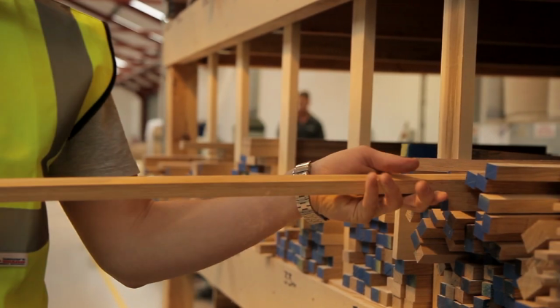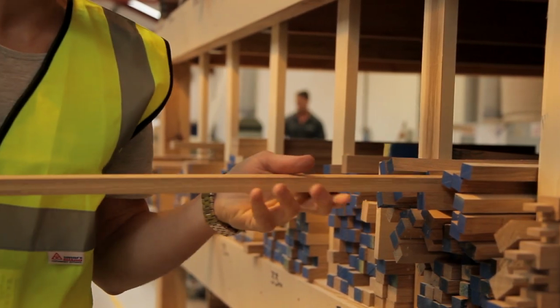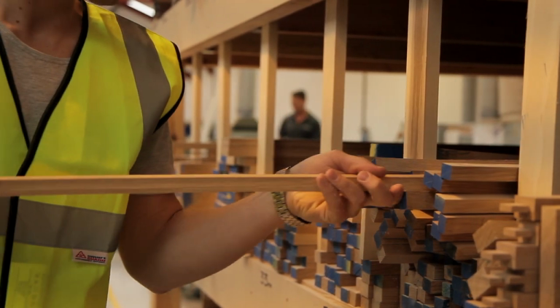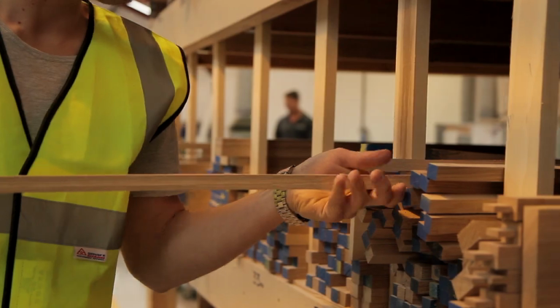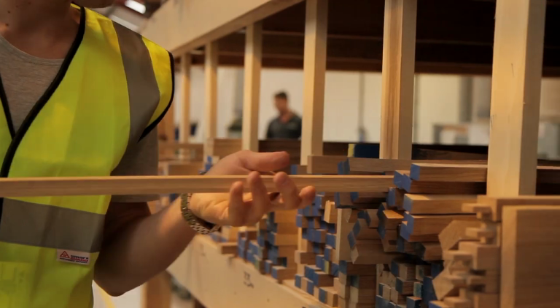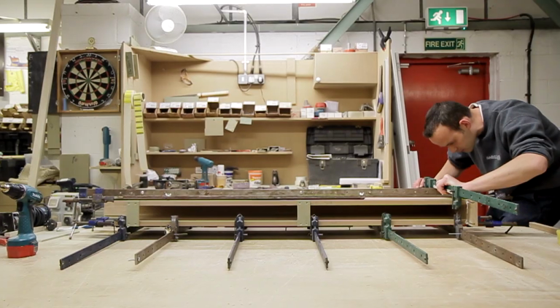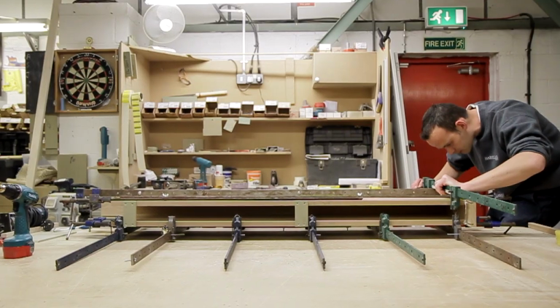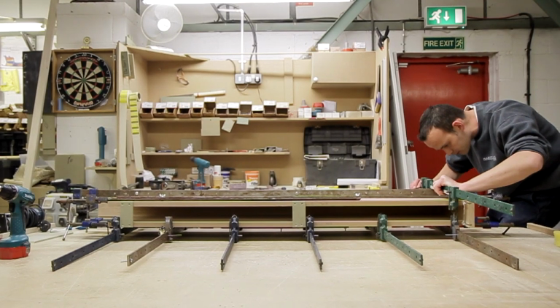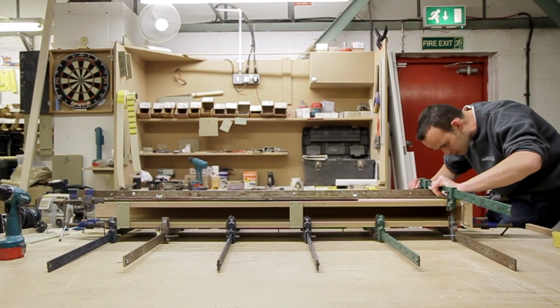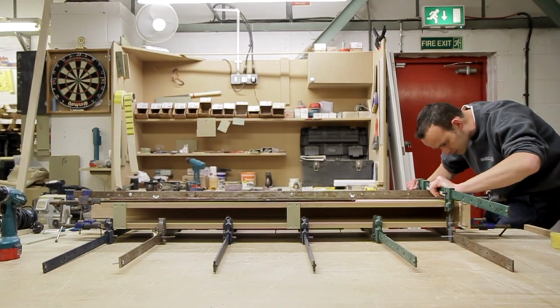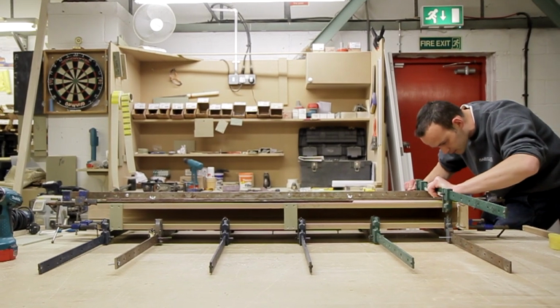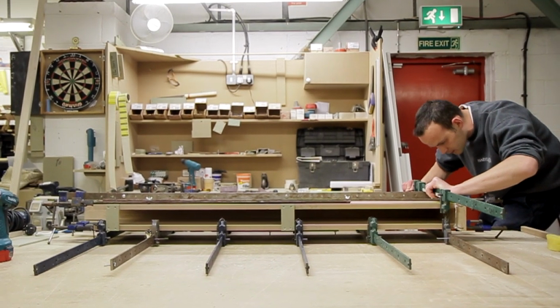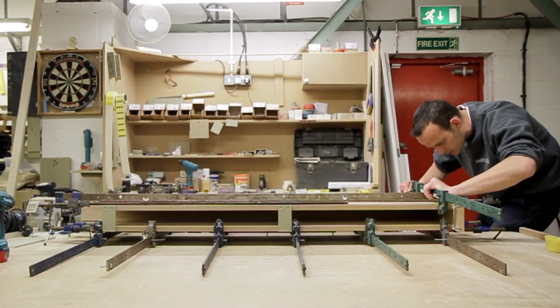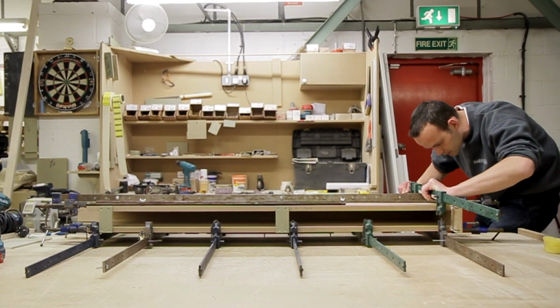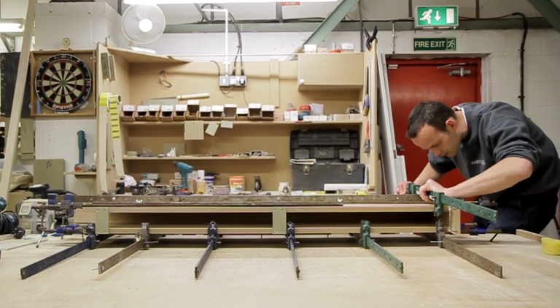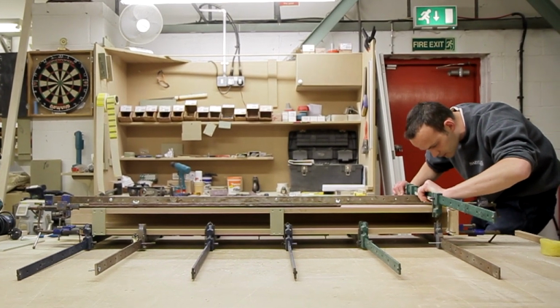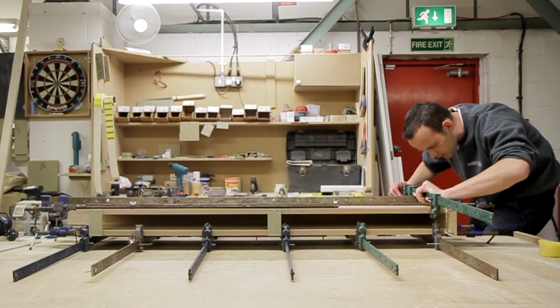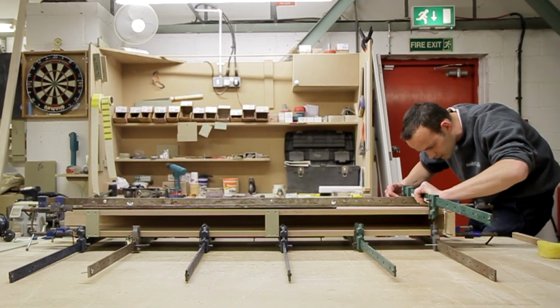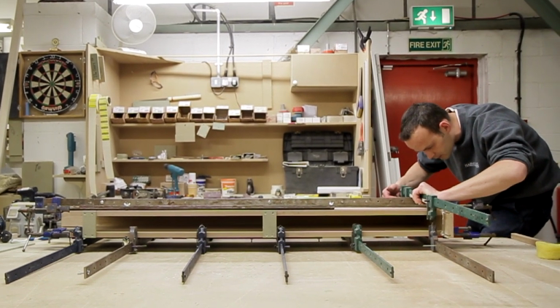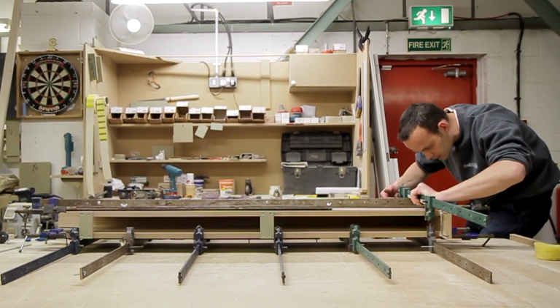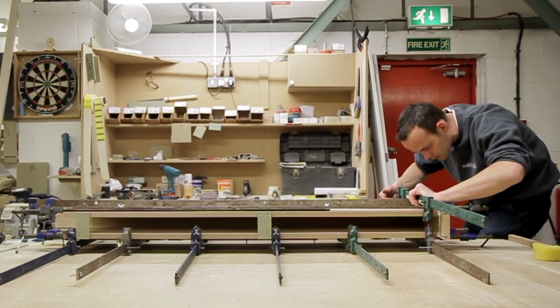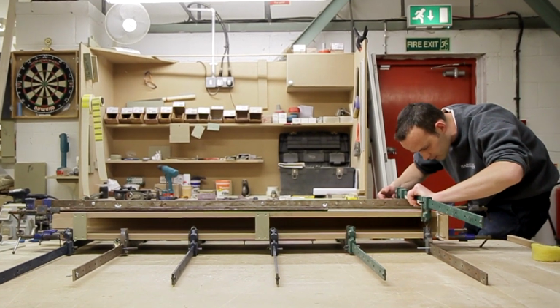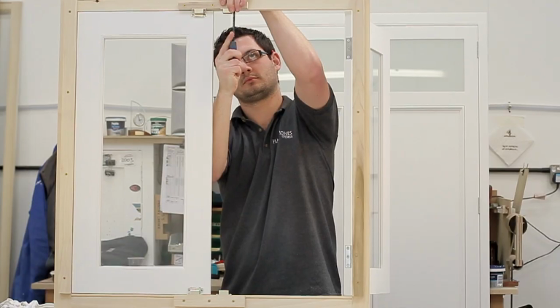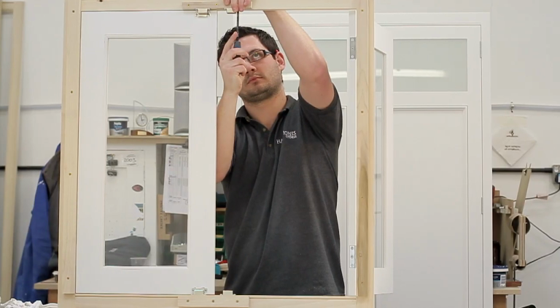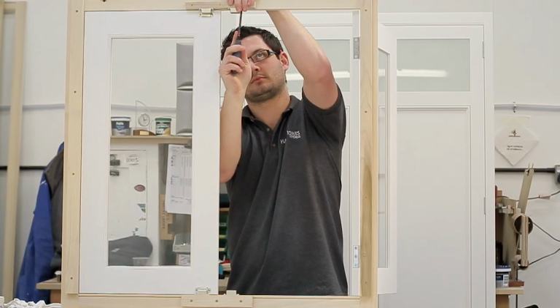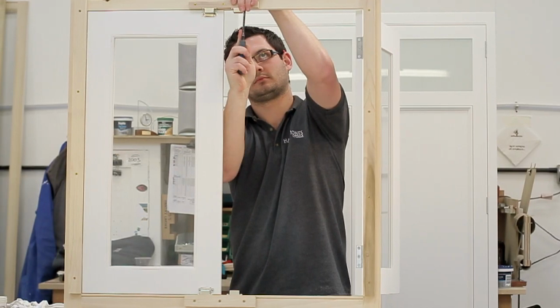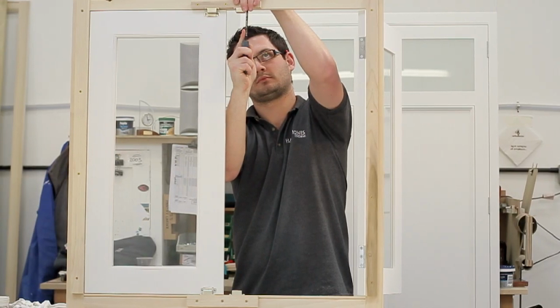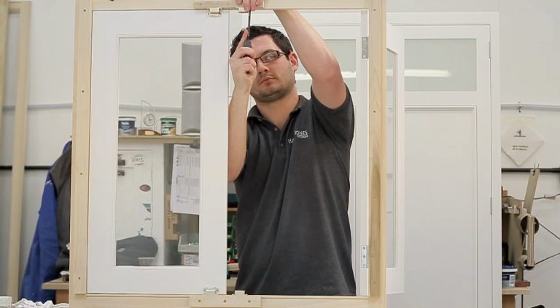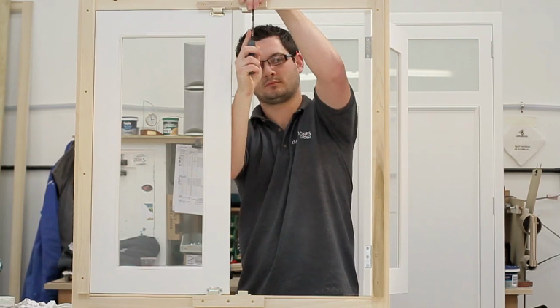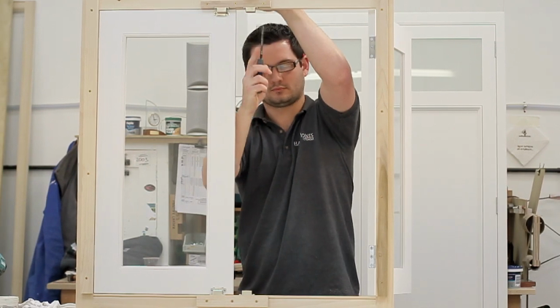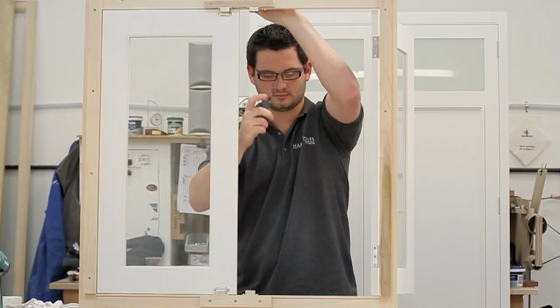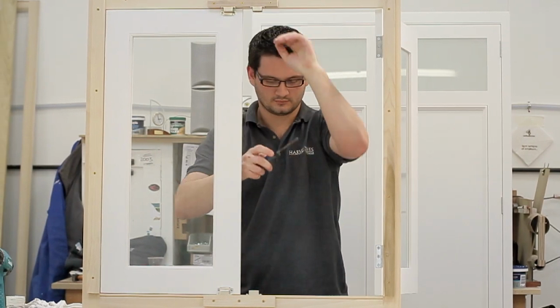Other more intricate parts, like over mantles and plate racks, are crafted in the mill. When they're ready, they're added to the rest of the order.